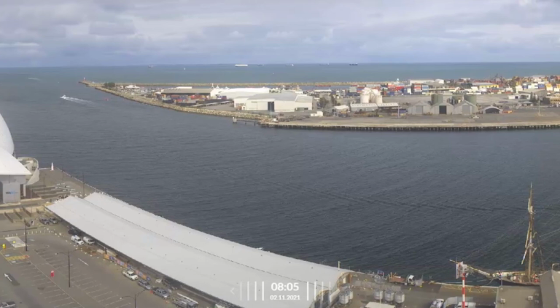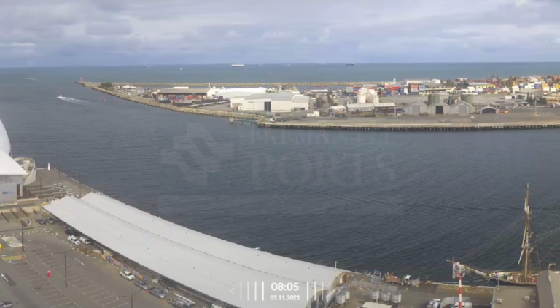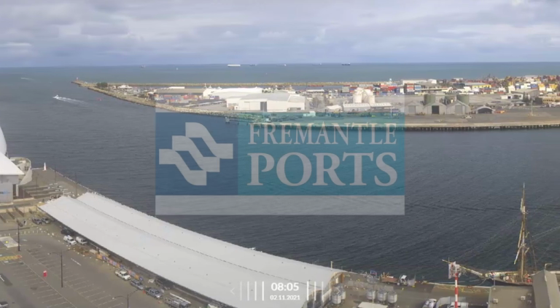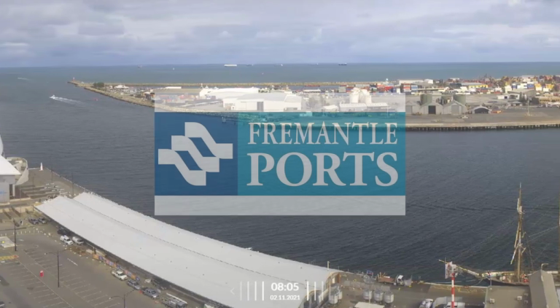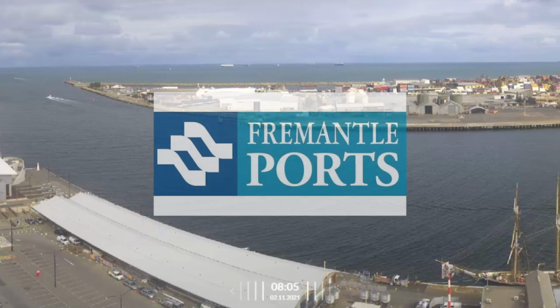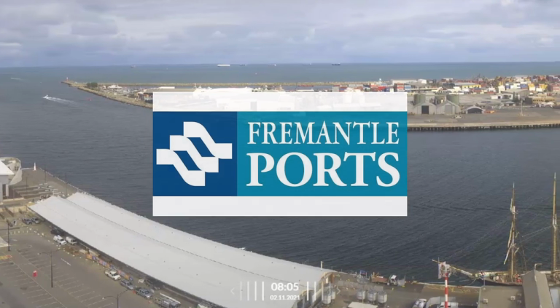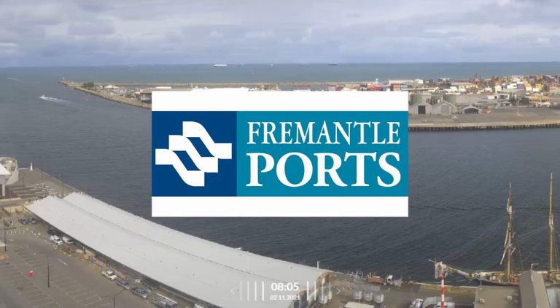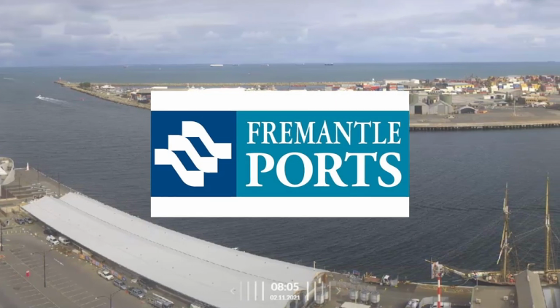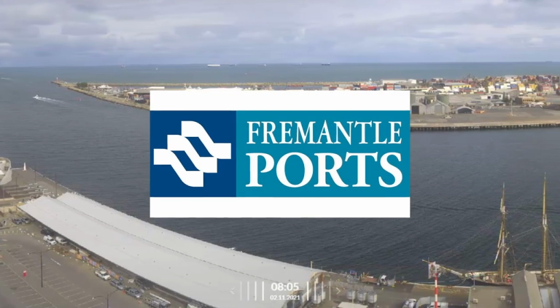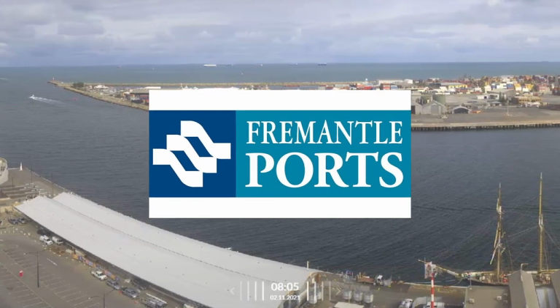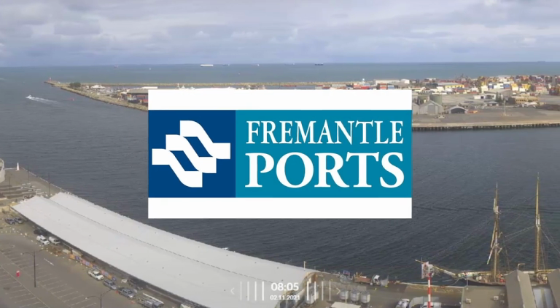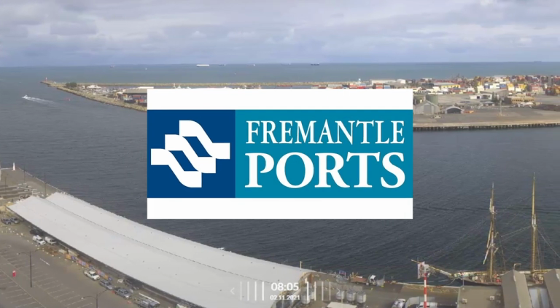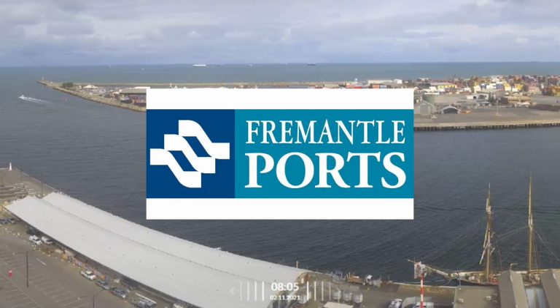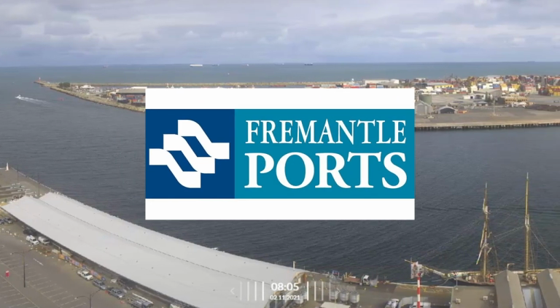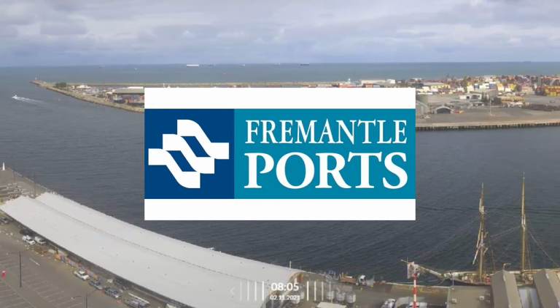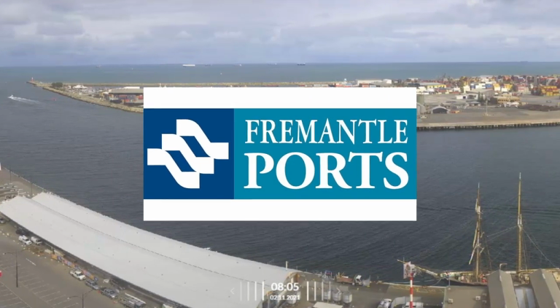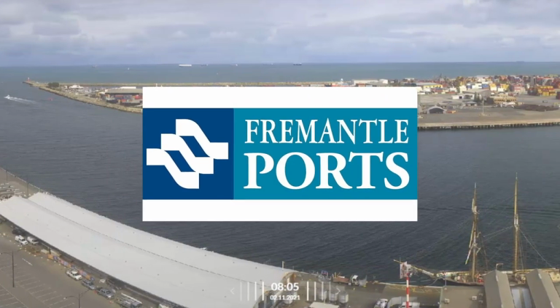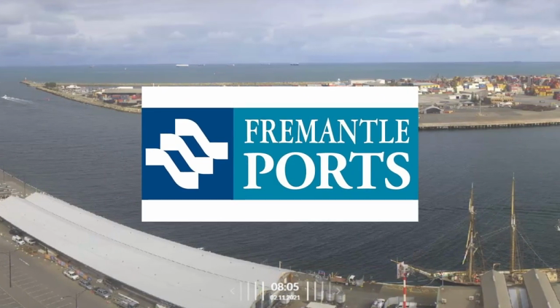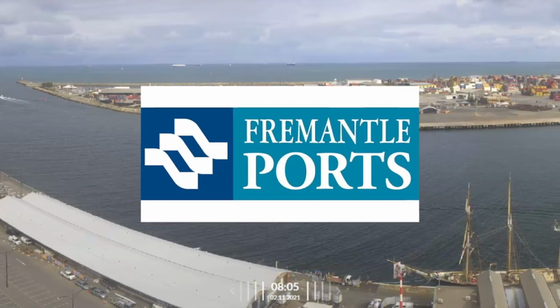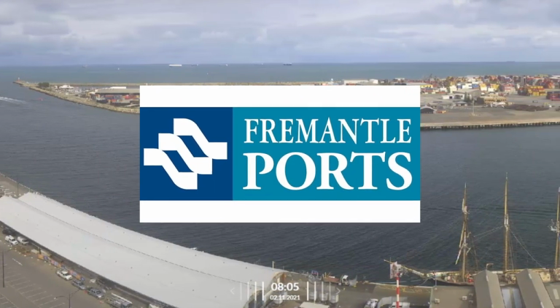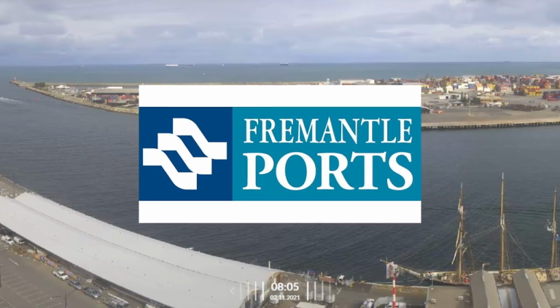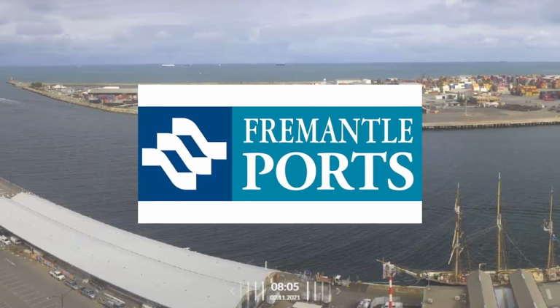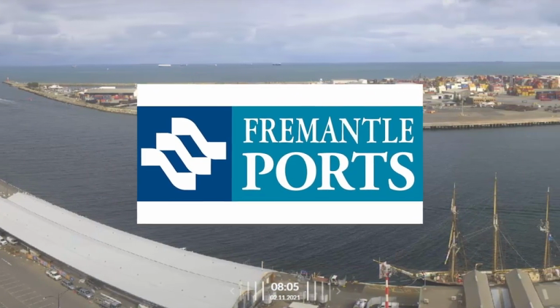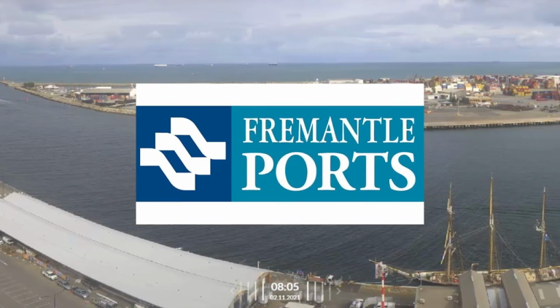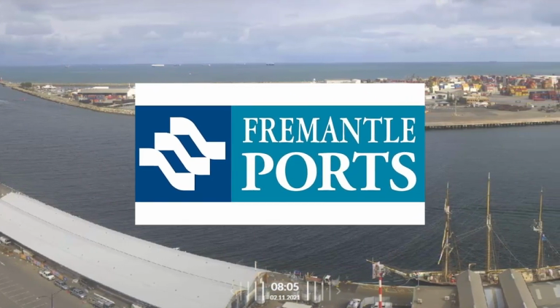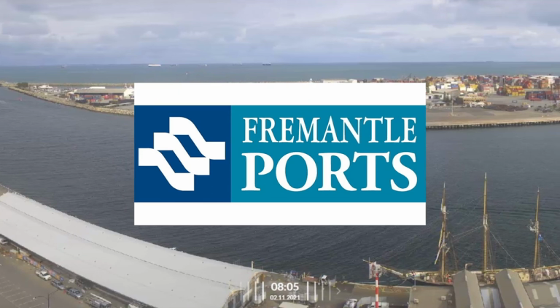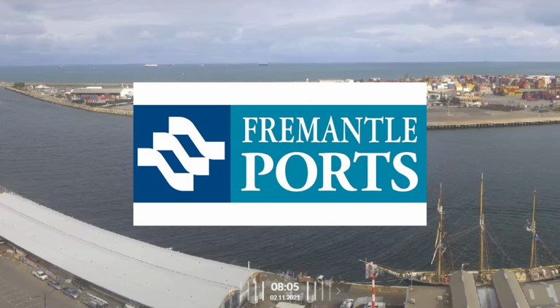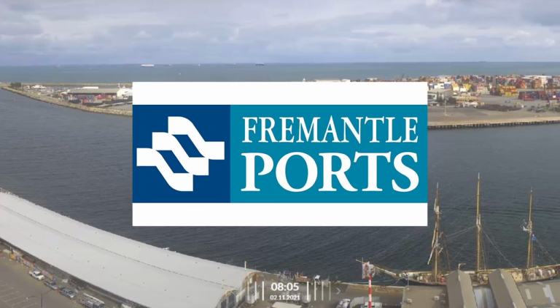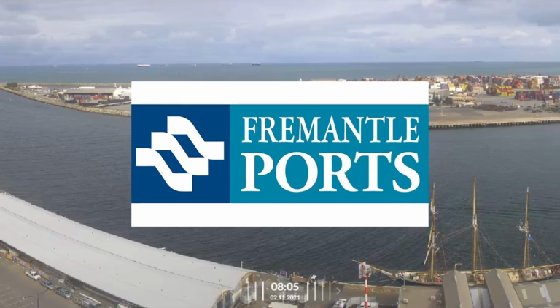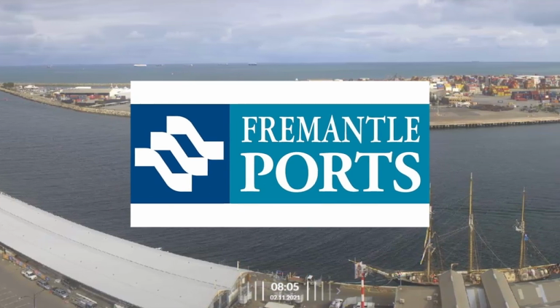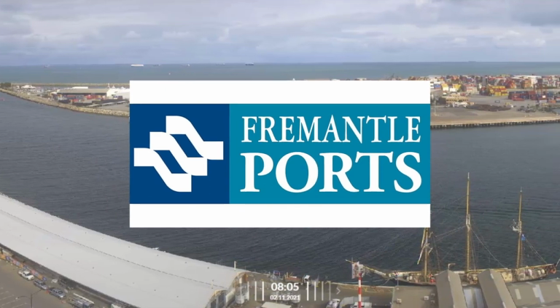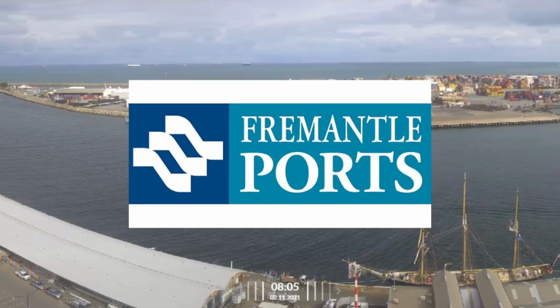This project represents a best-practice approach to managing stakeholder engagement for ports around the world.